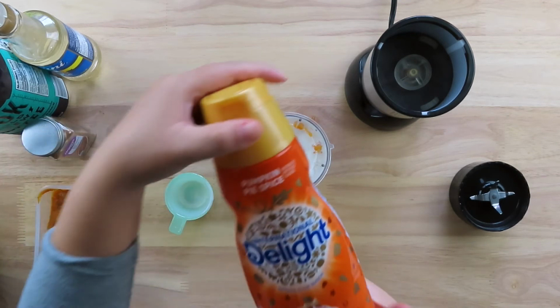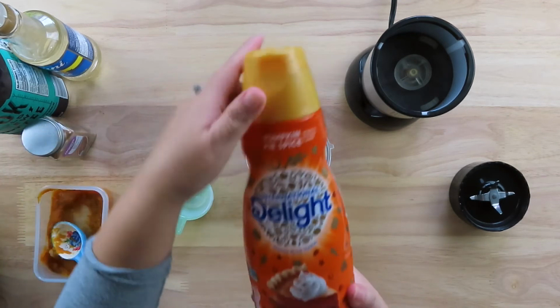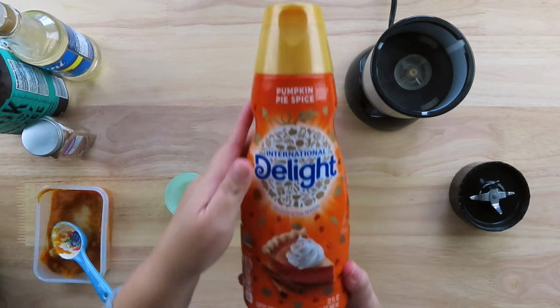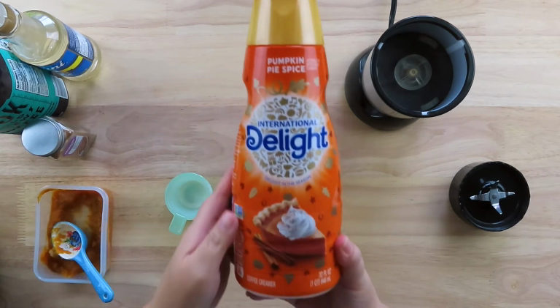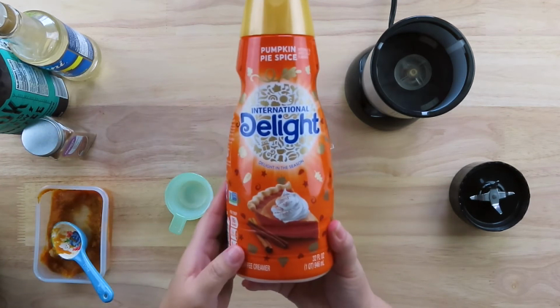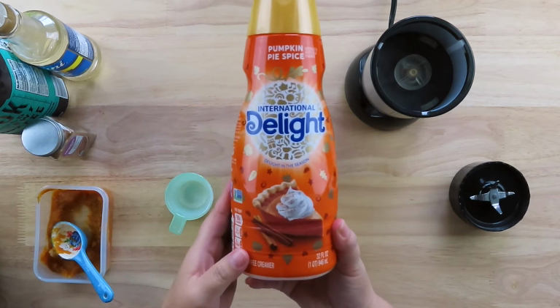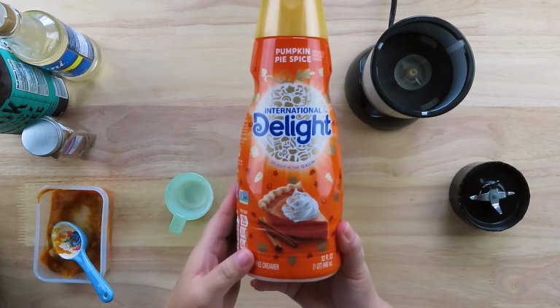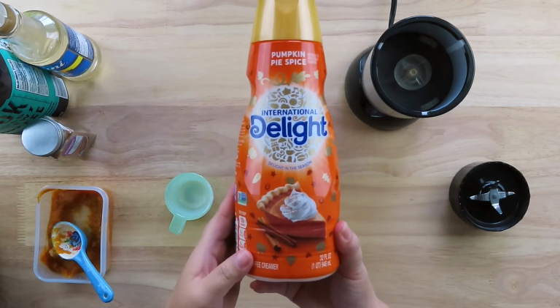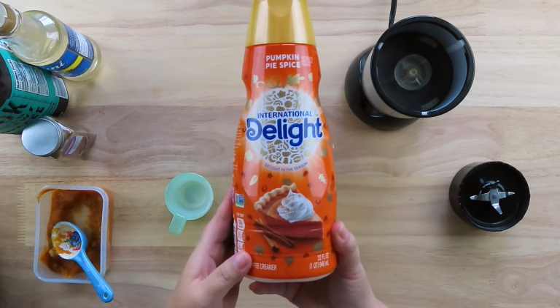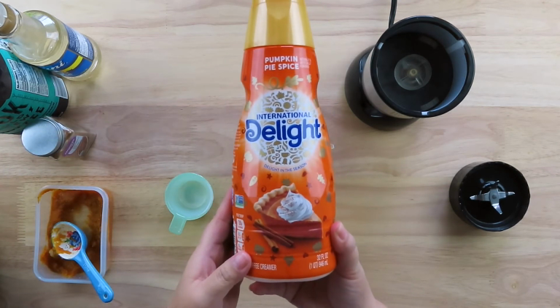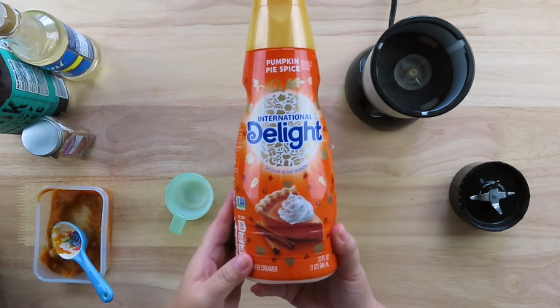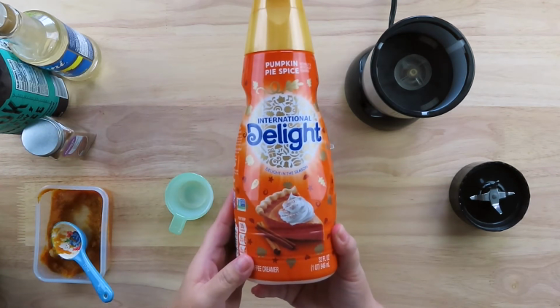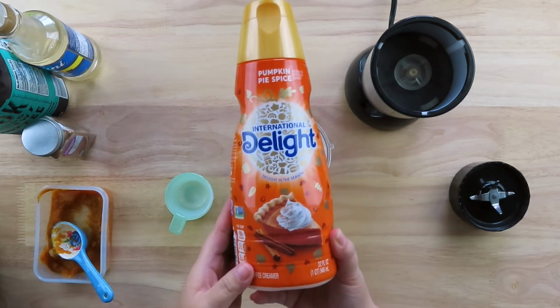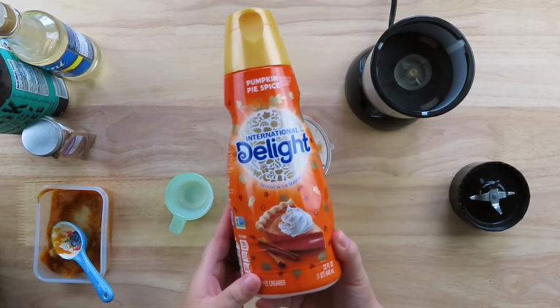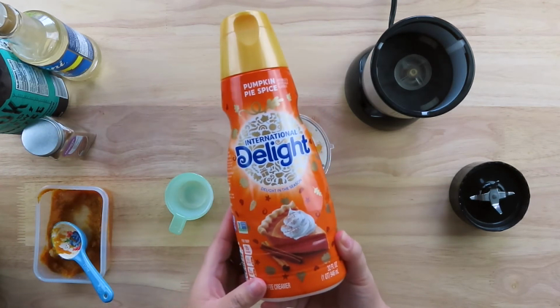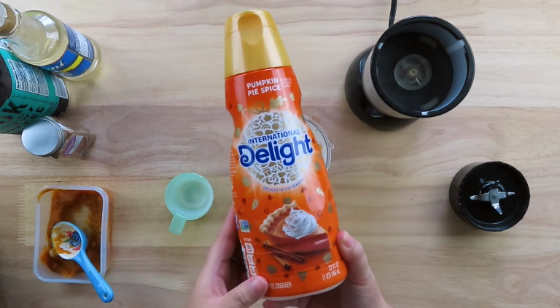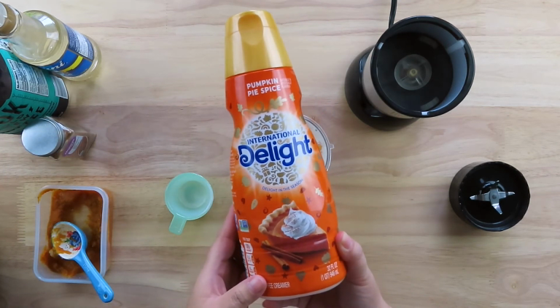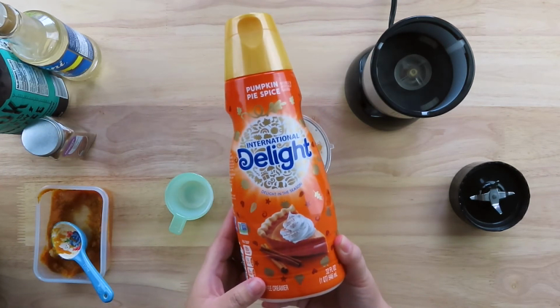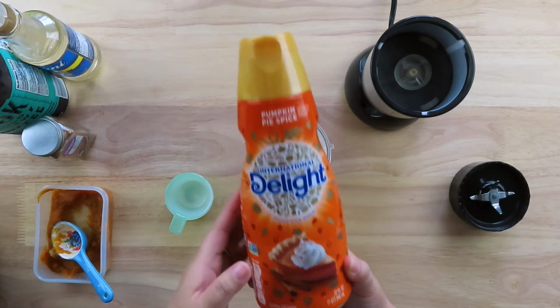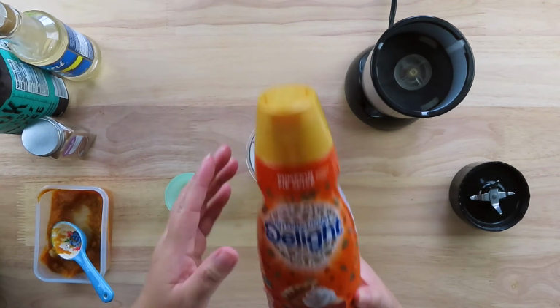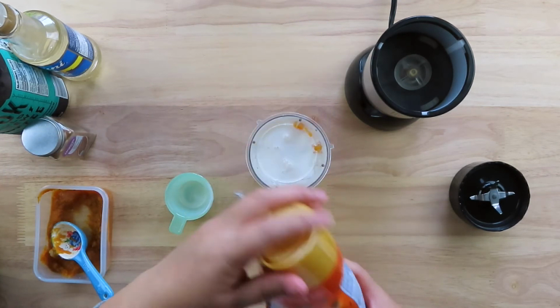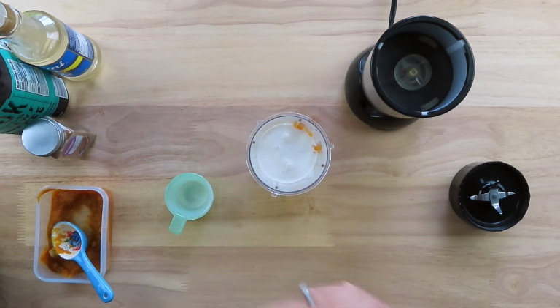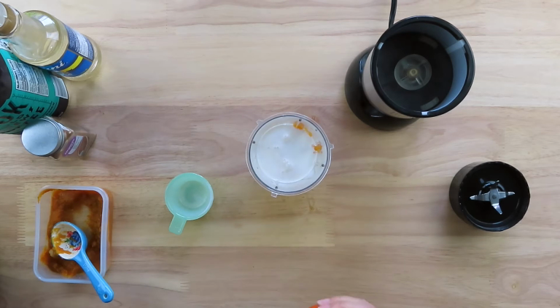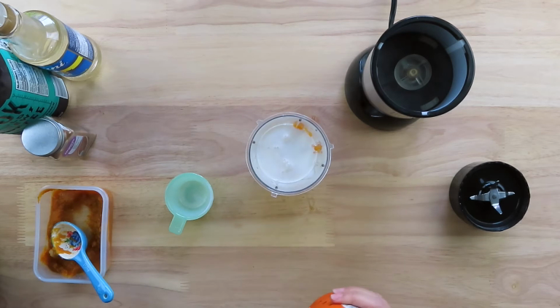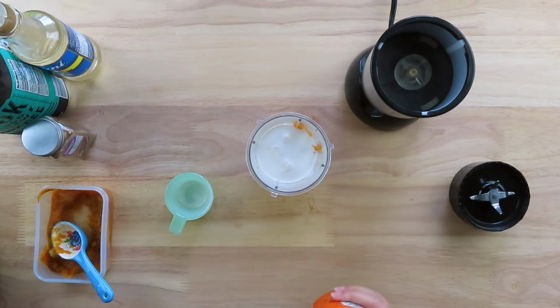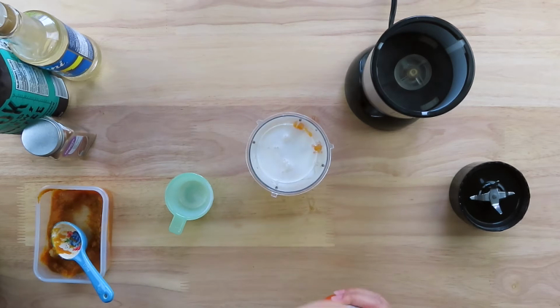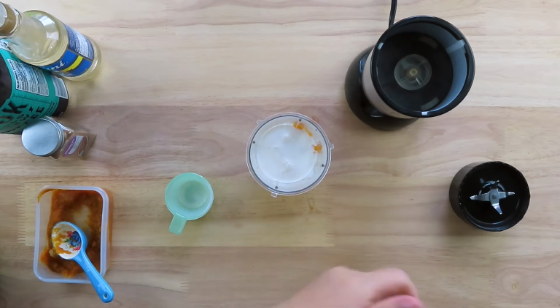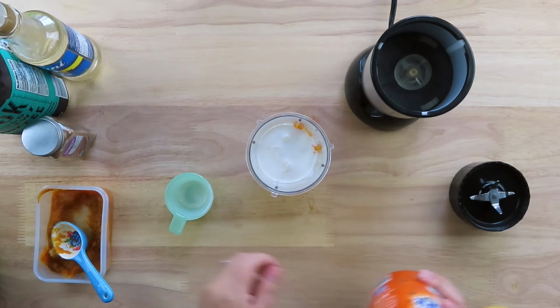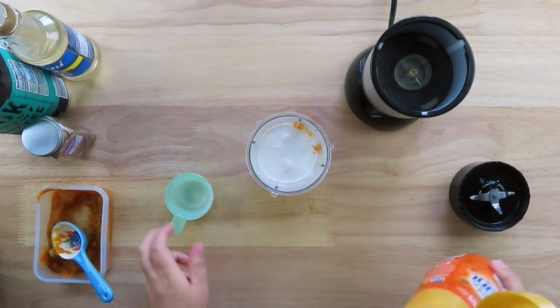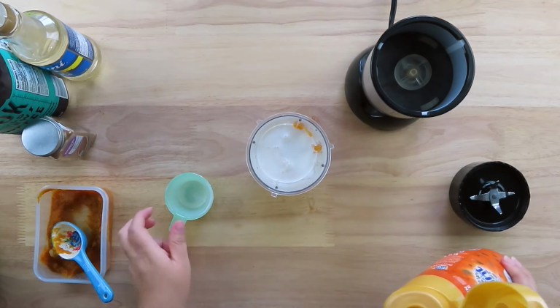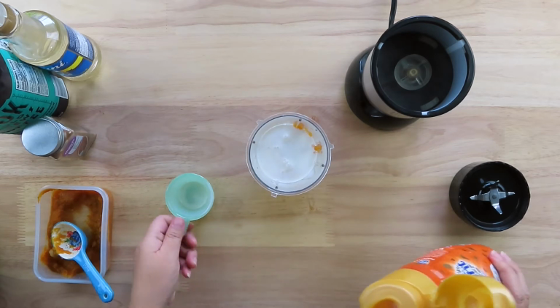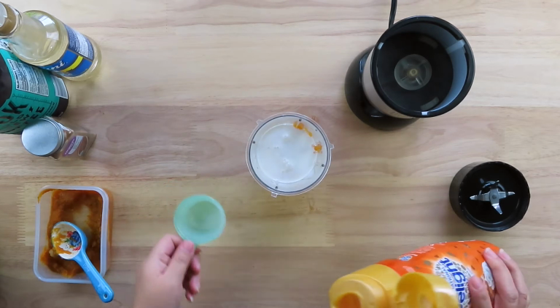You want to also measure out one-fourth cup of pumpkin spice creamer and add it to the blender.